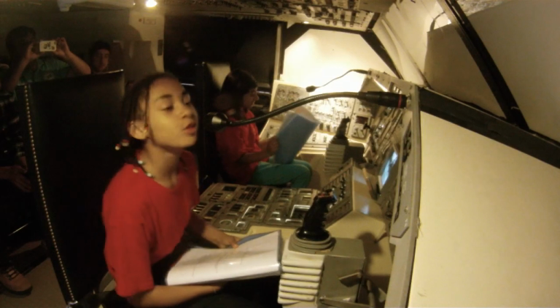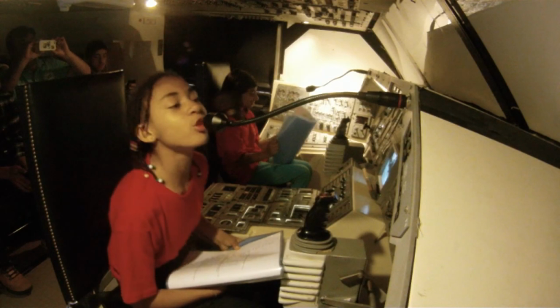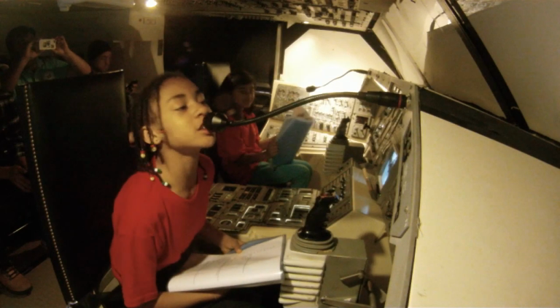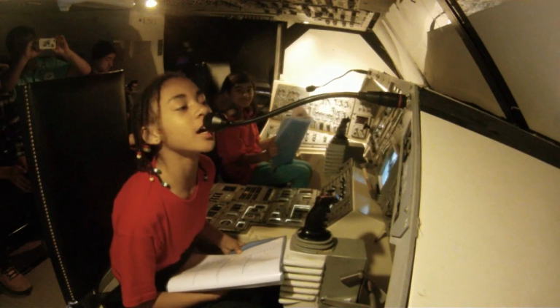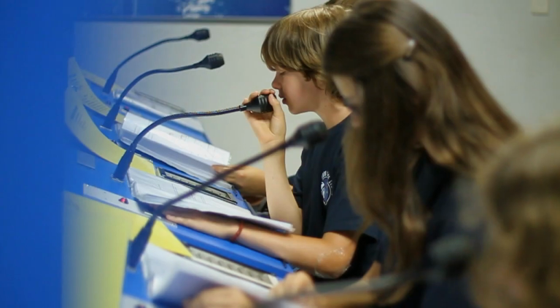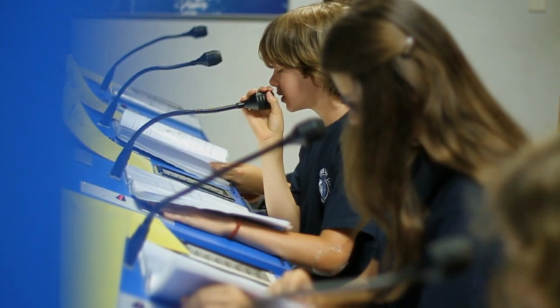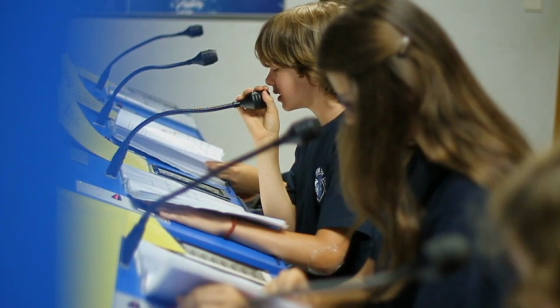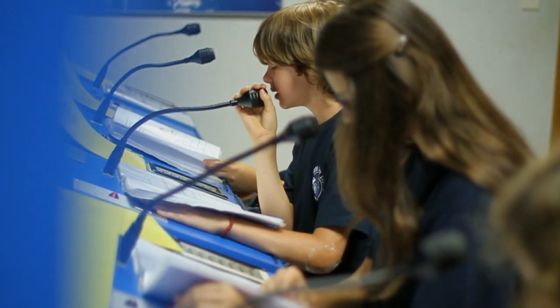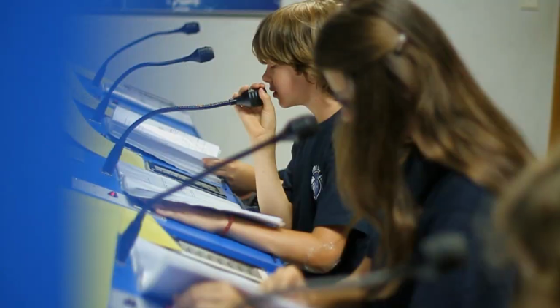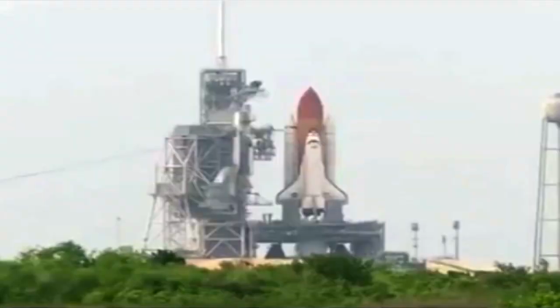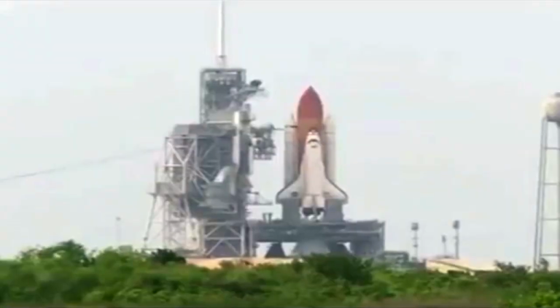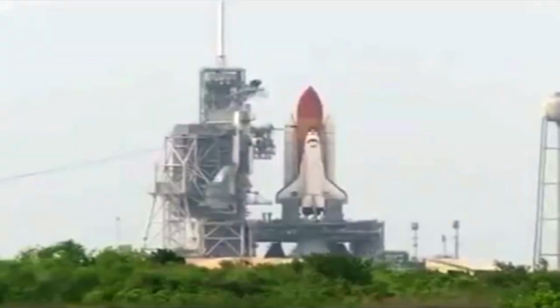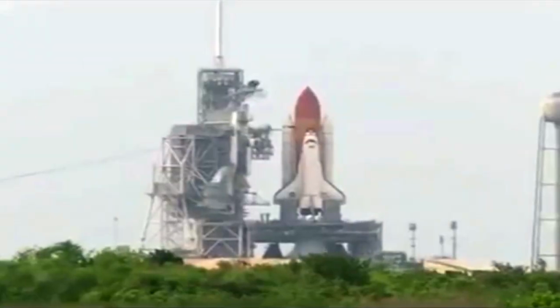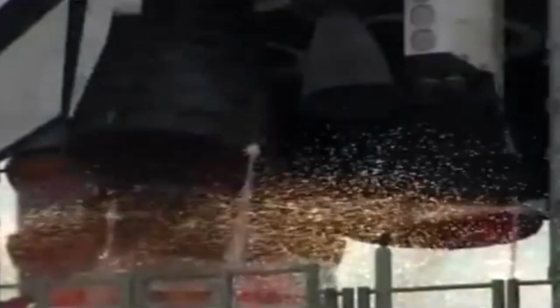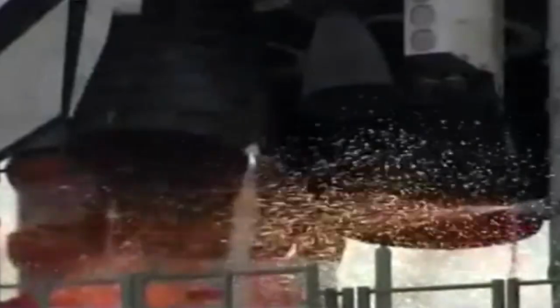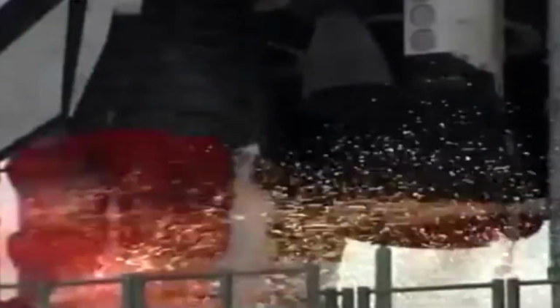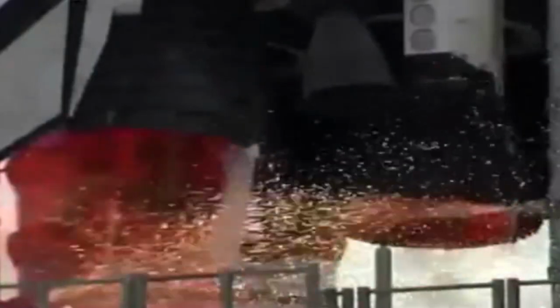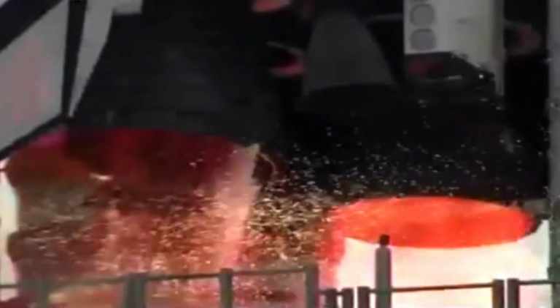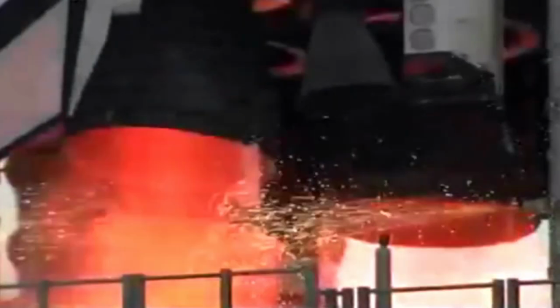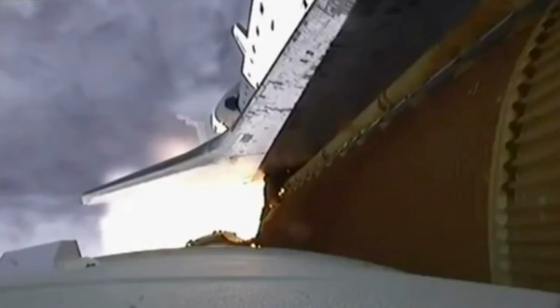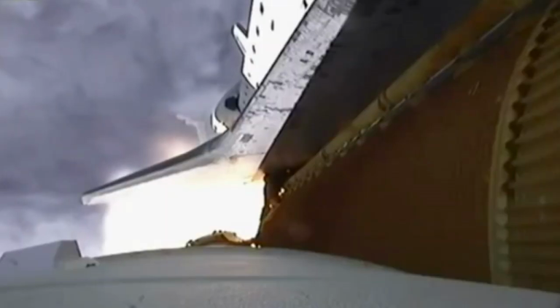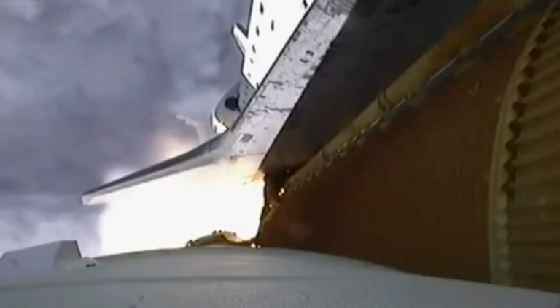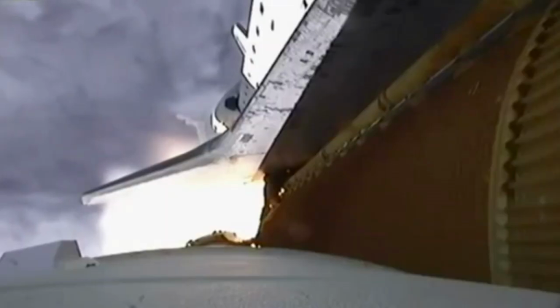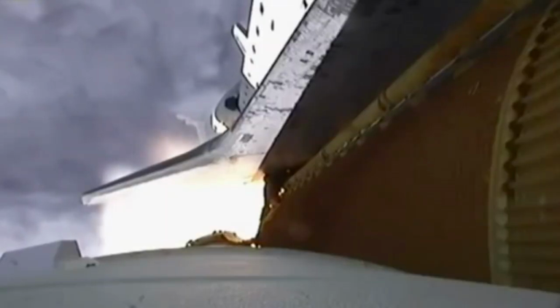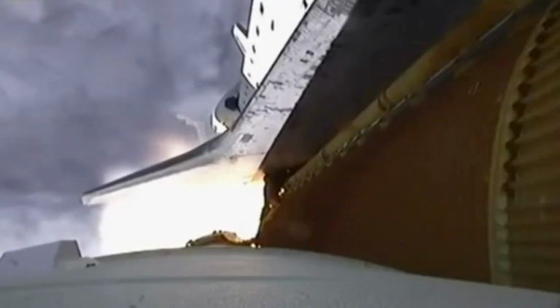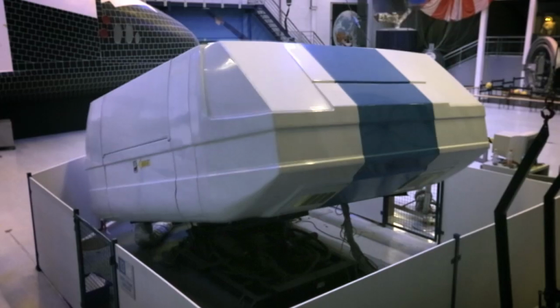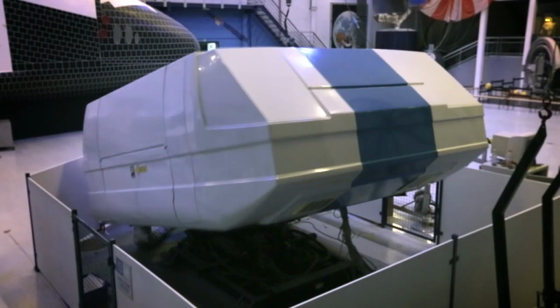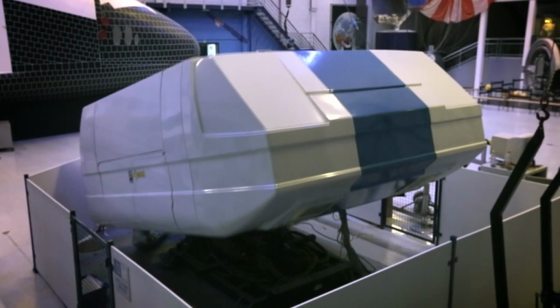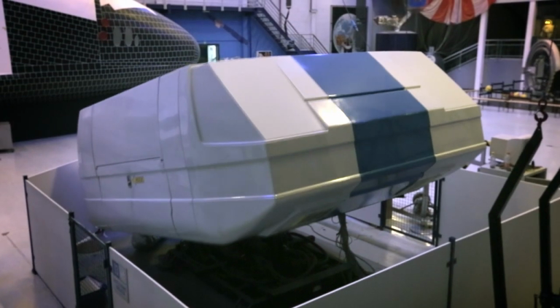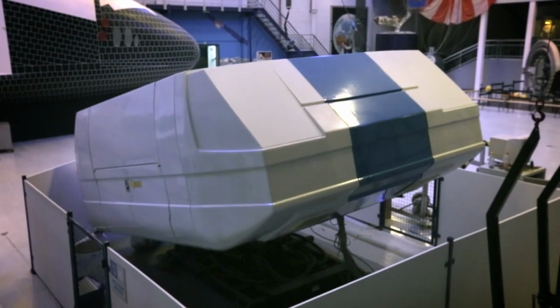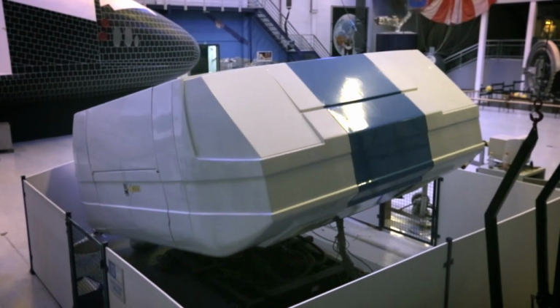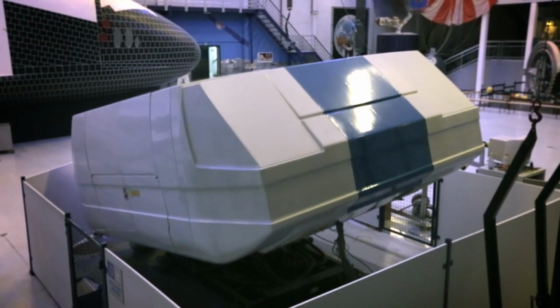You're done! Four, three, two, one, and lift off!